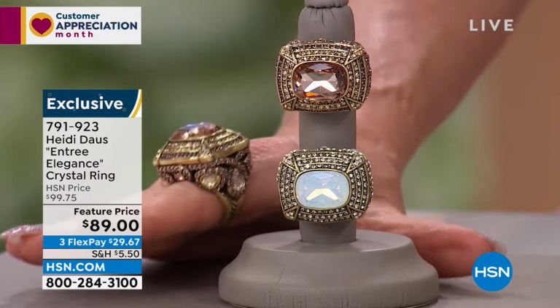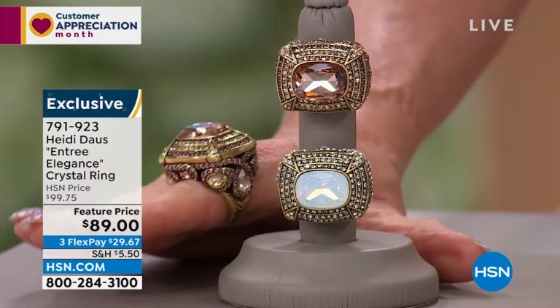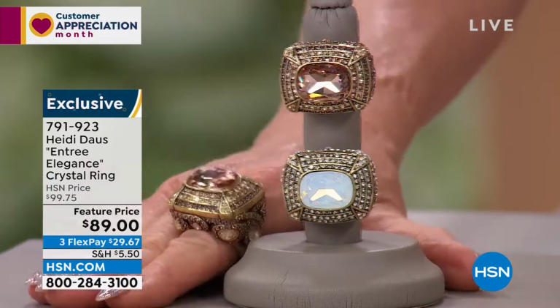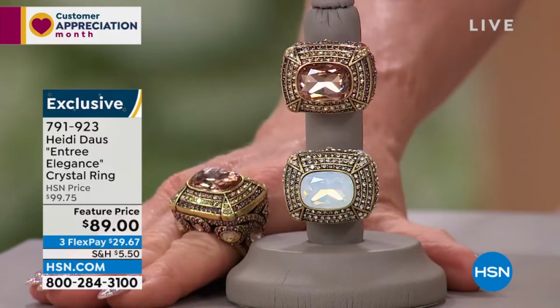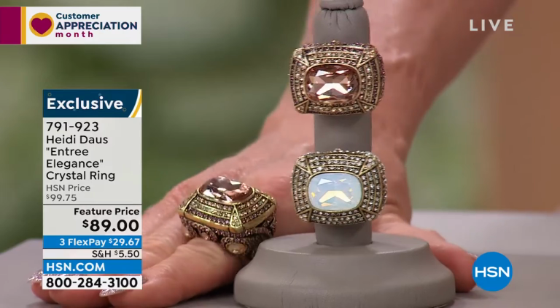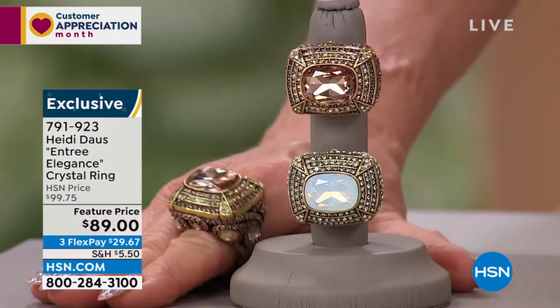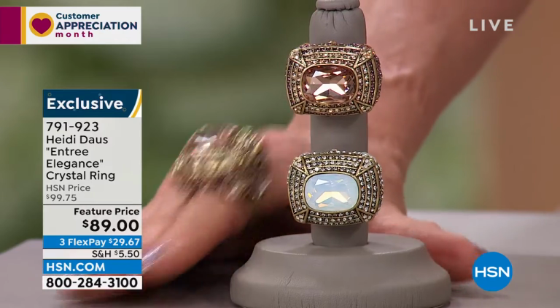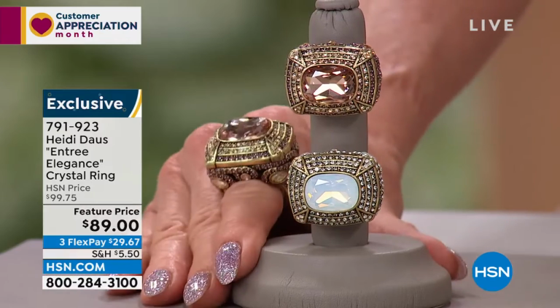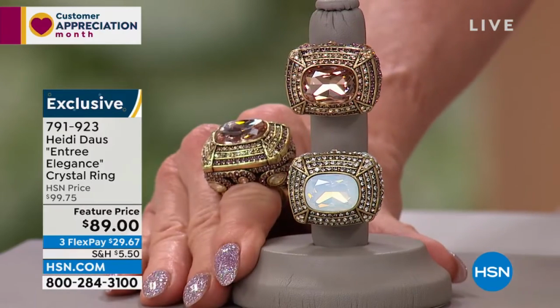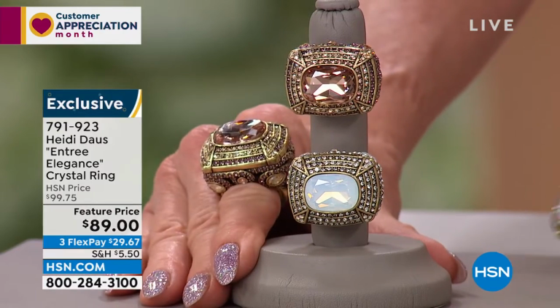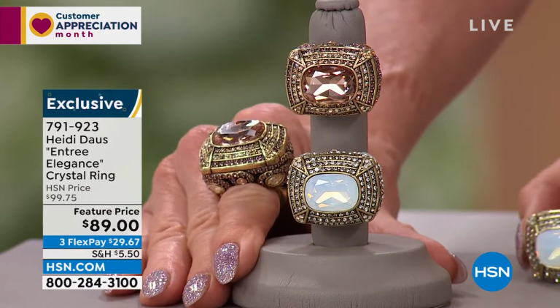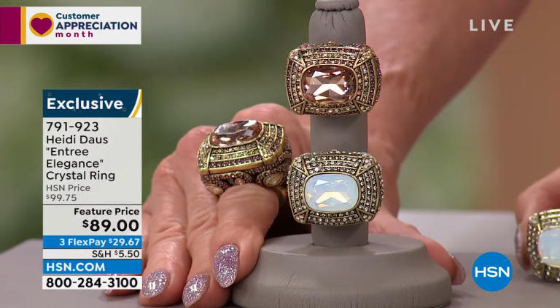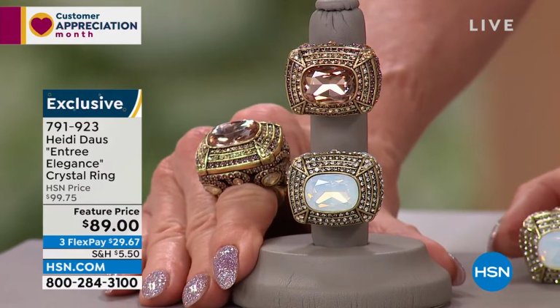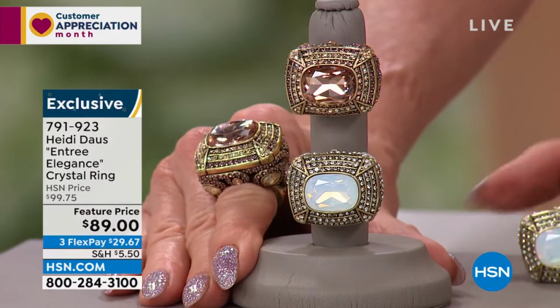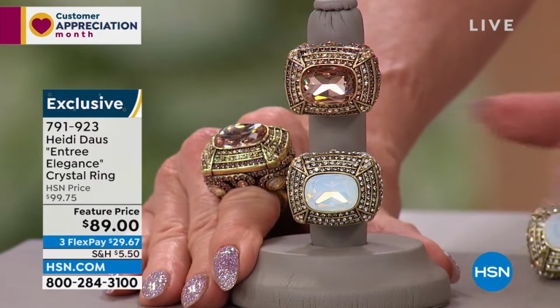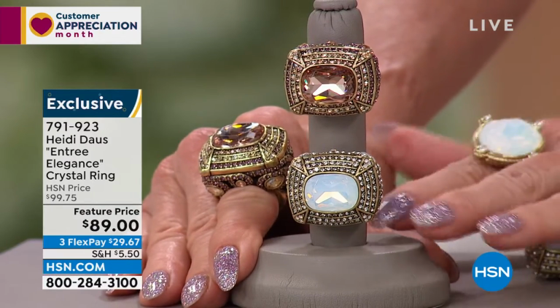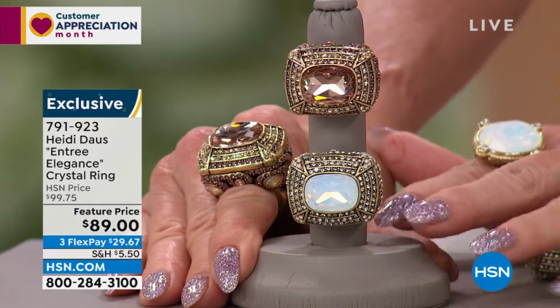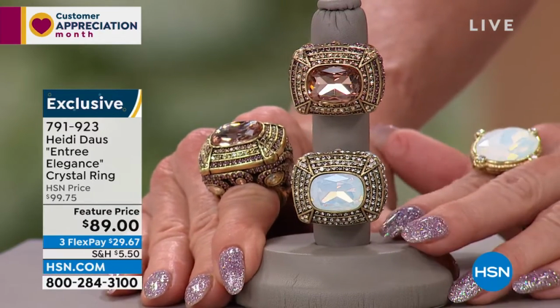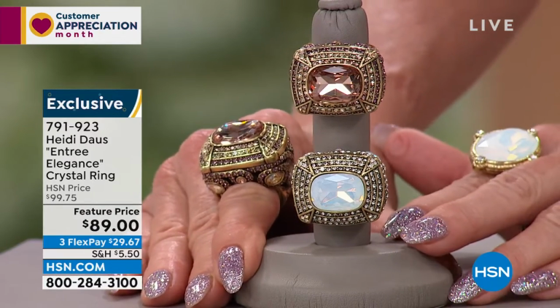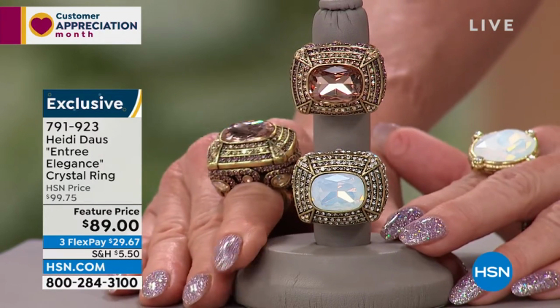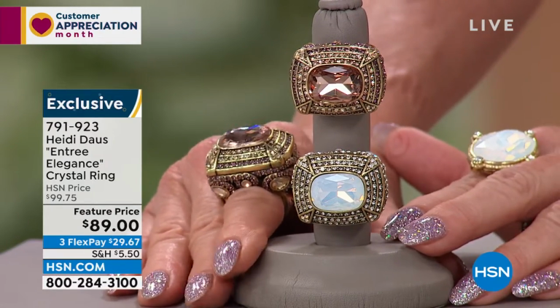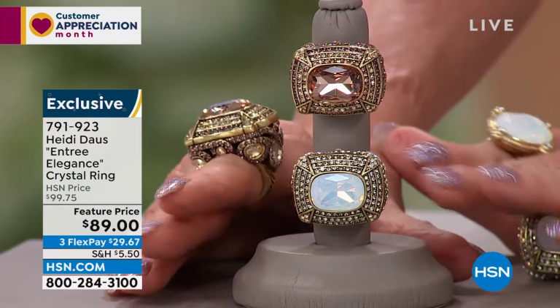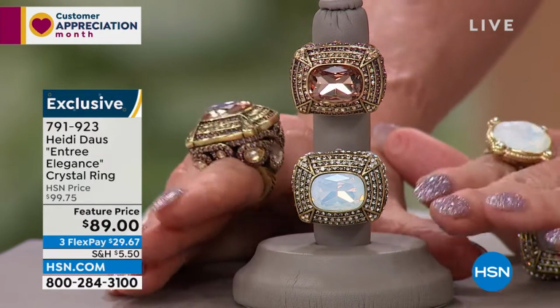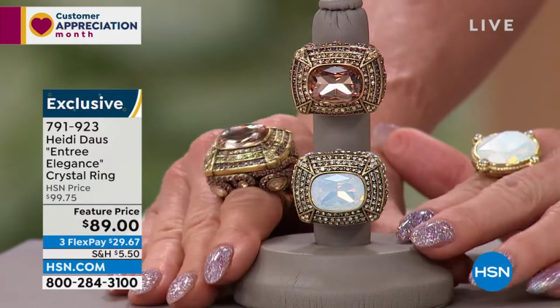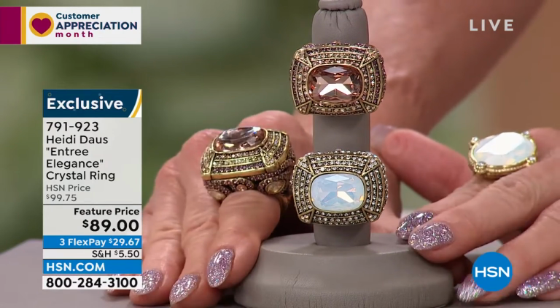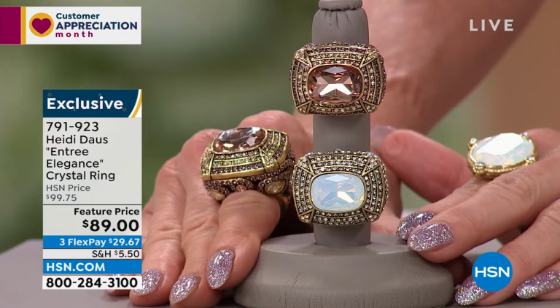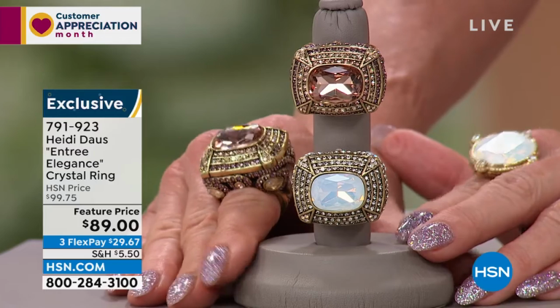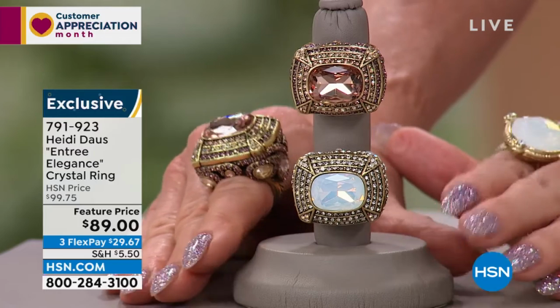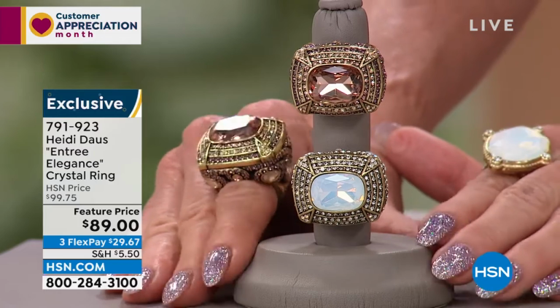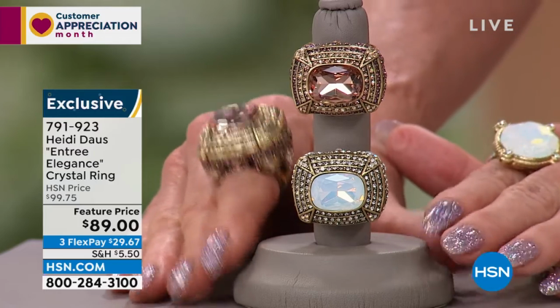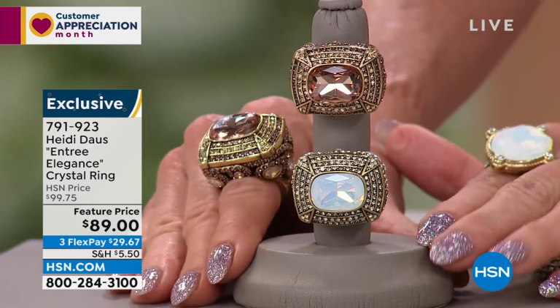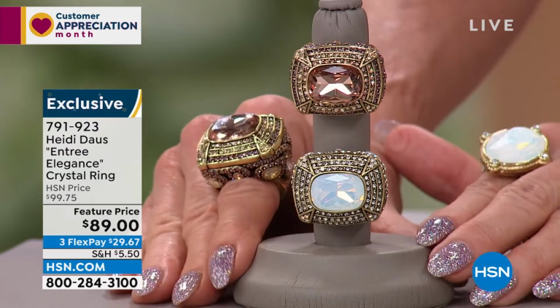We would definitely delight you. What a beautiful one-of-a-kind ring — 360 degrees, item number 791-923.